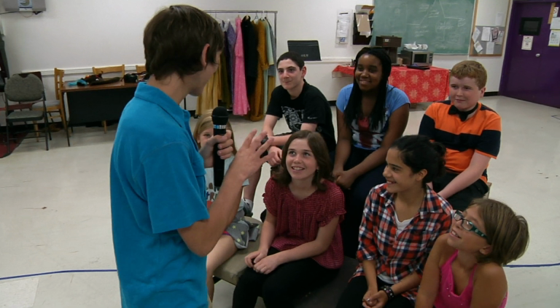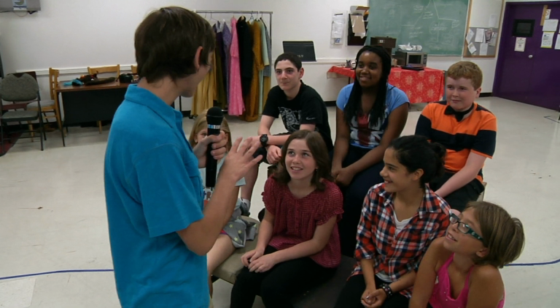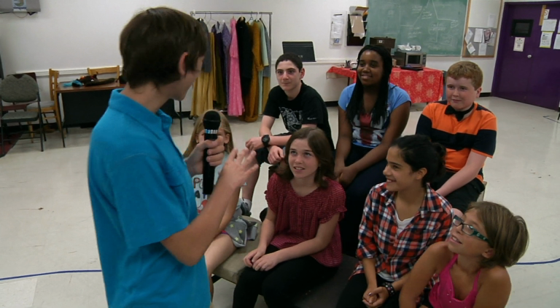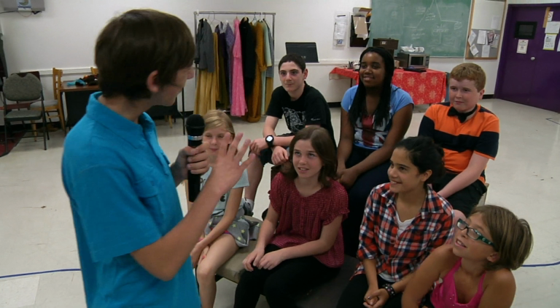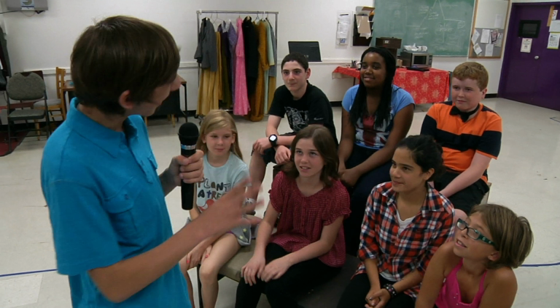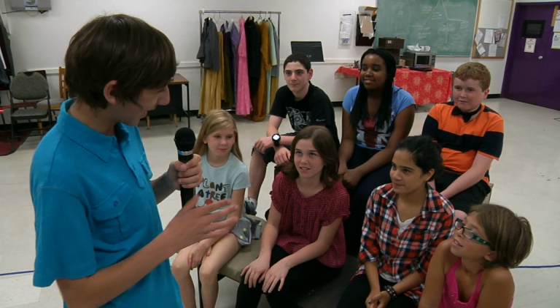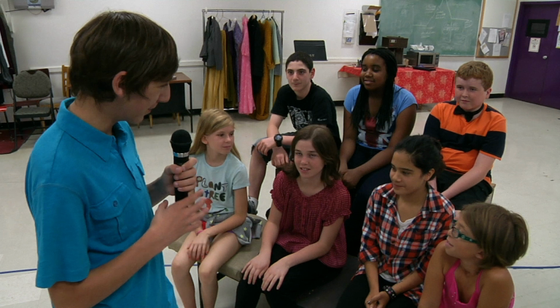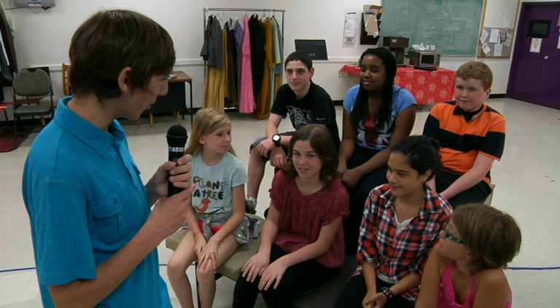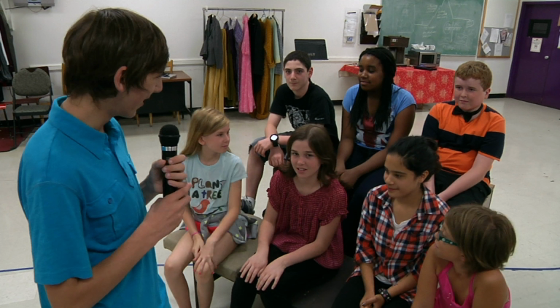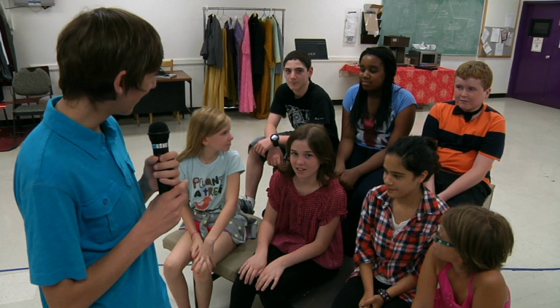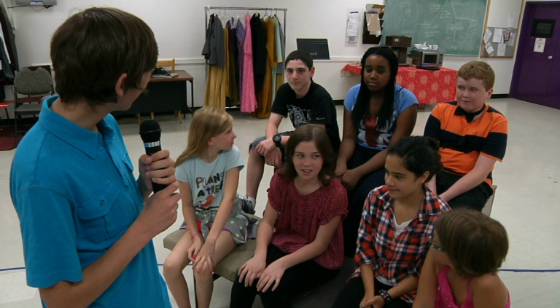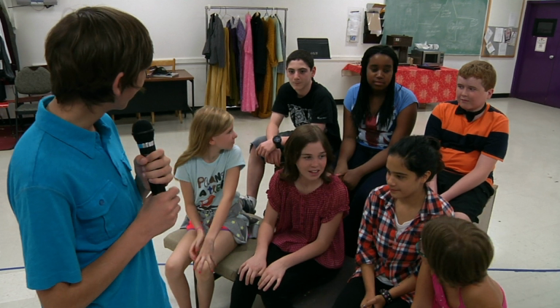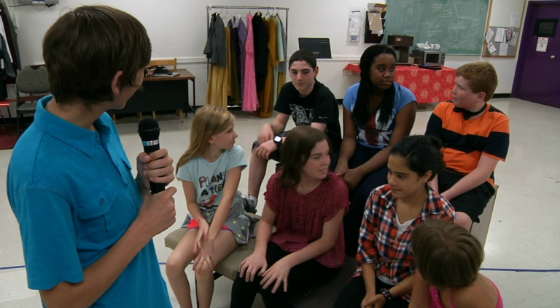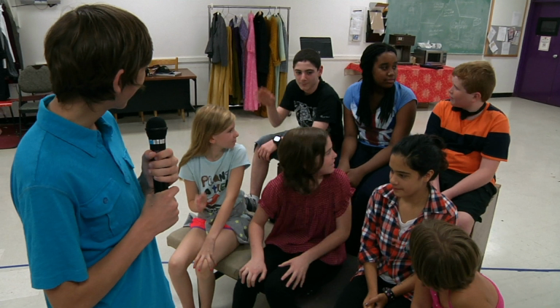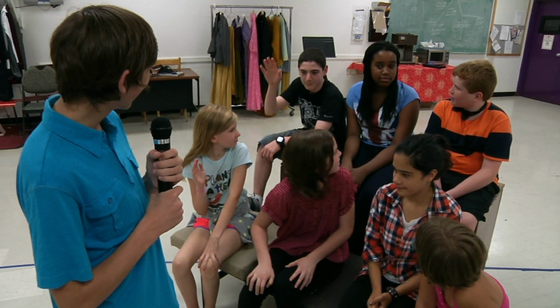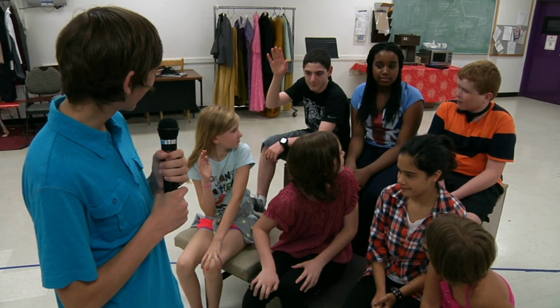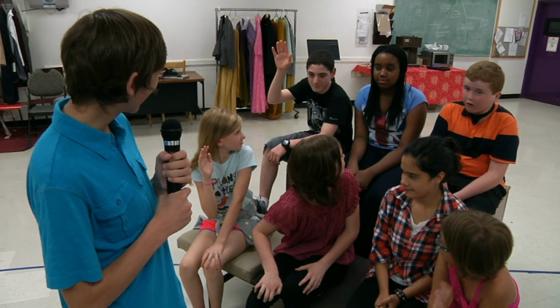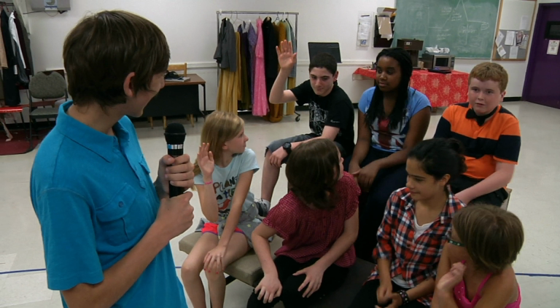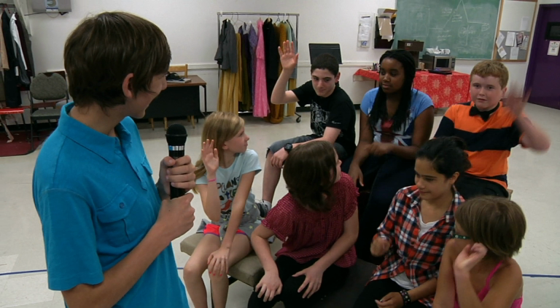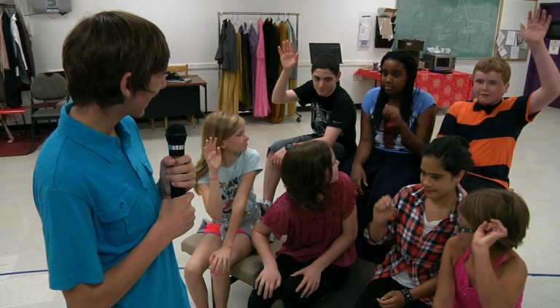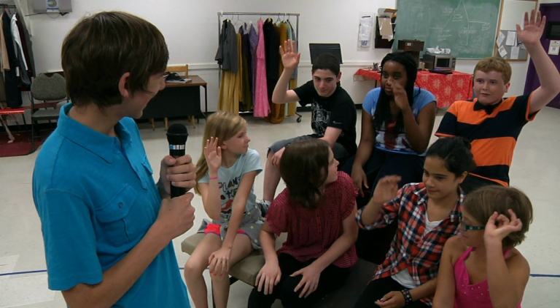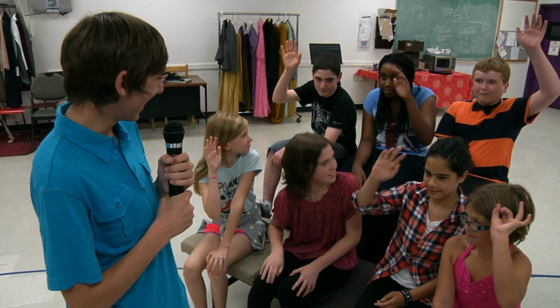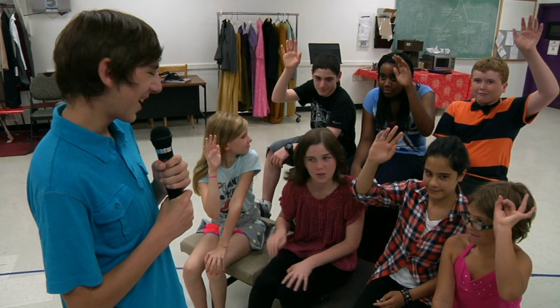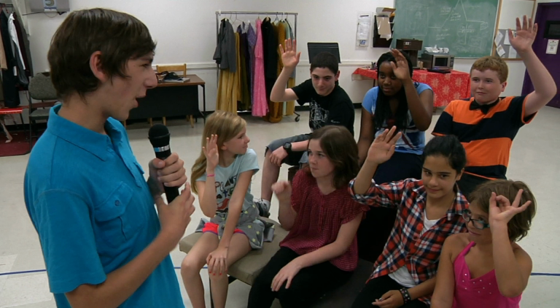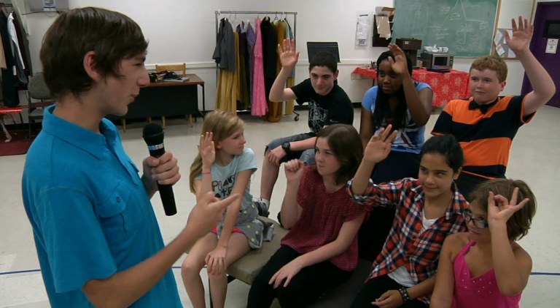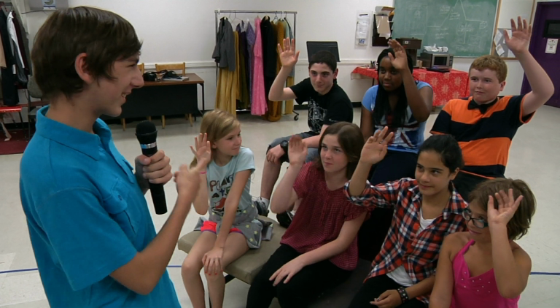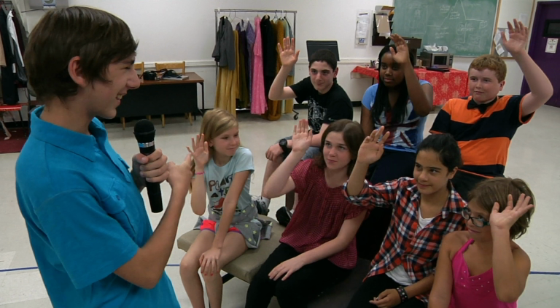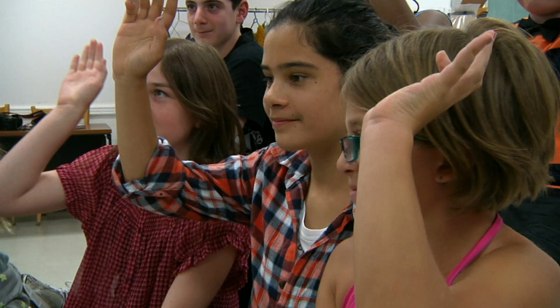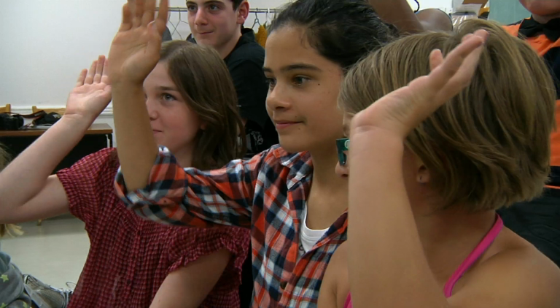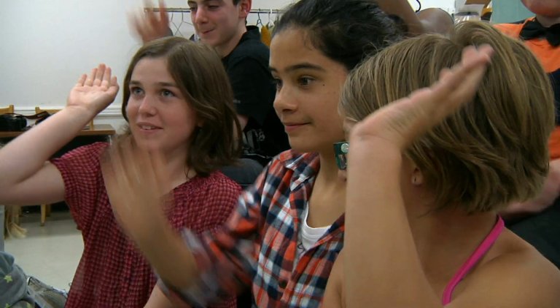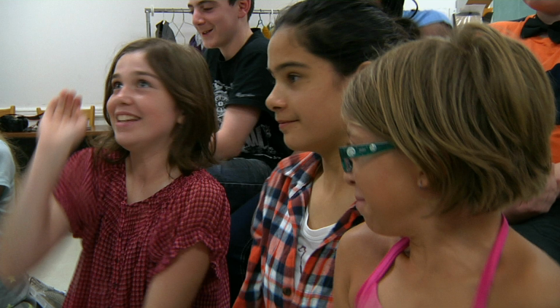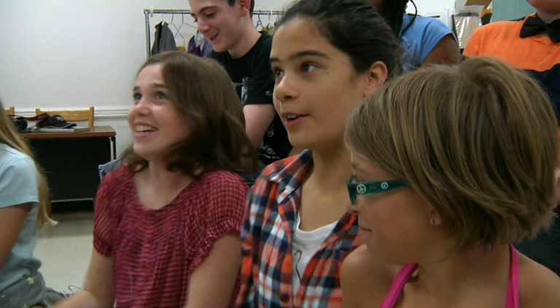Raise your hands if you've never lied before. Are you willing to take a lie detector test? No.